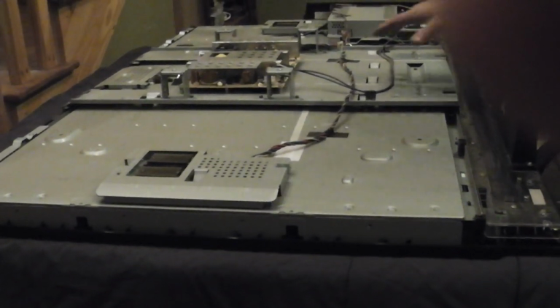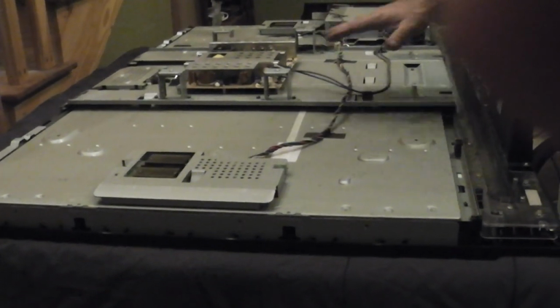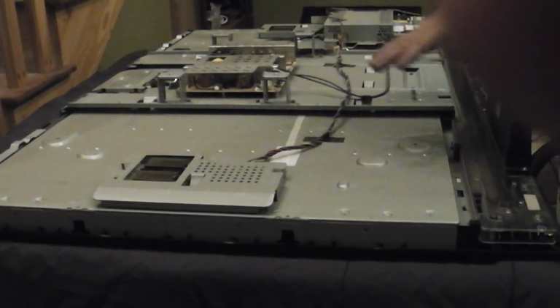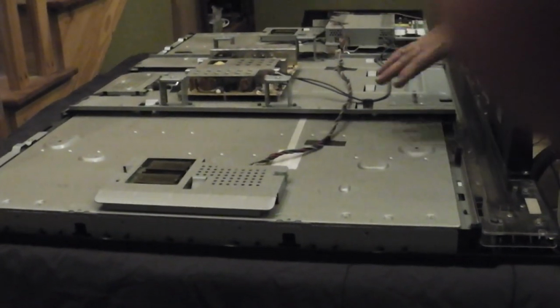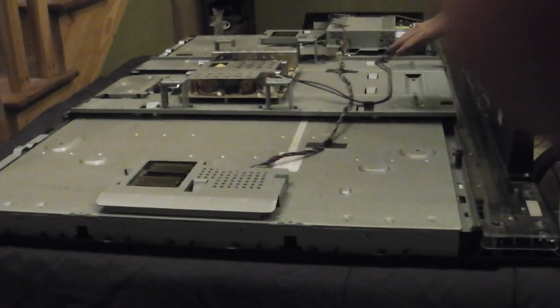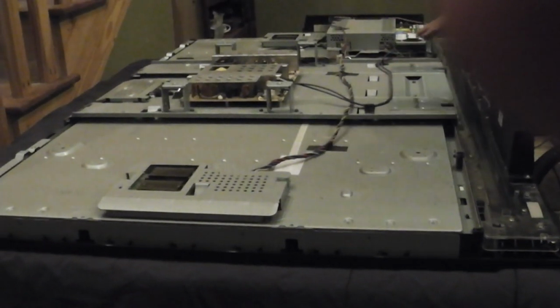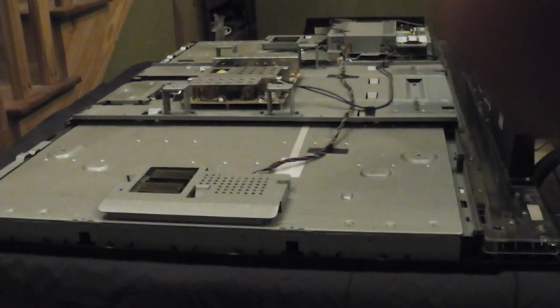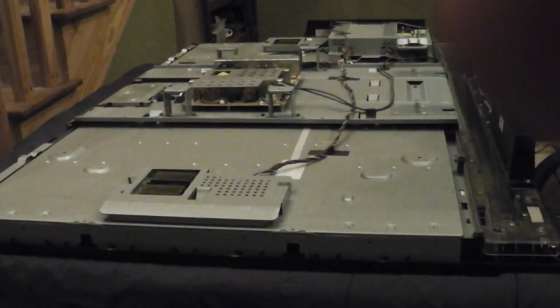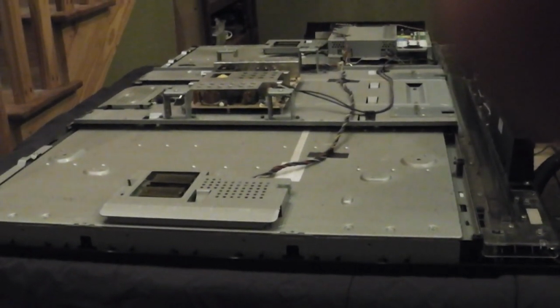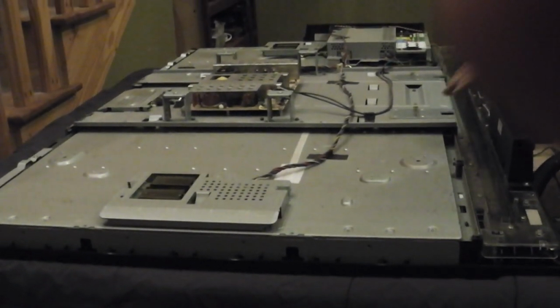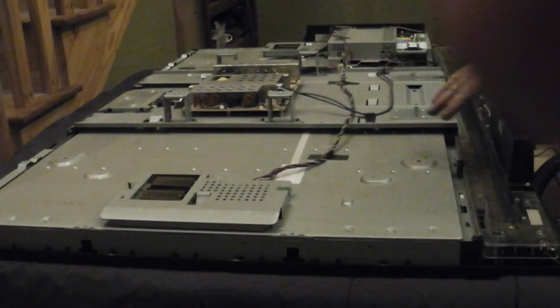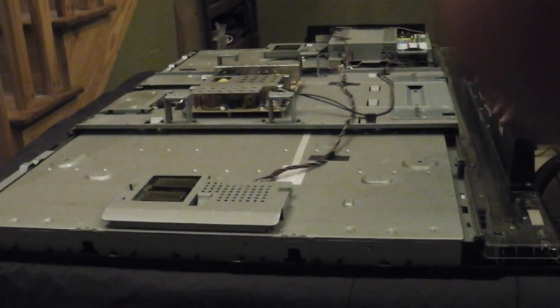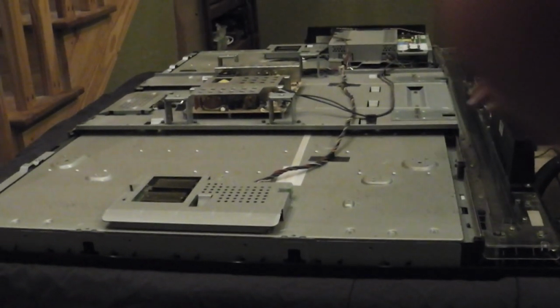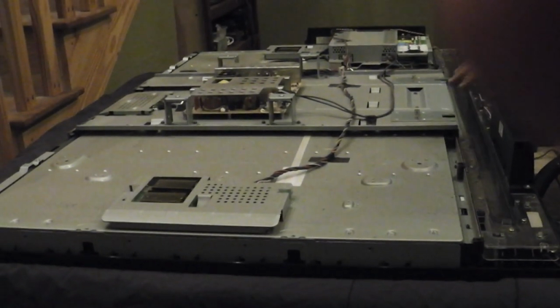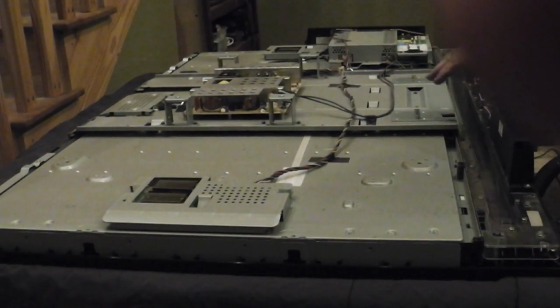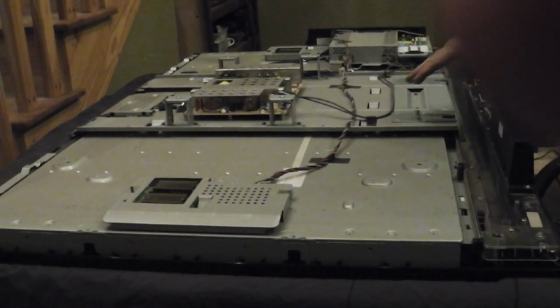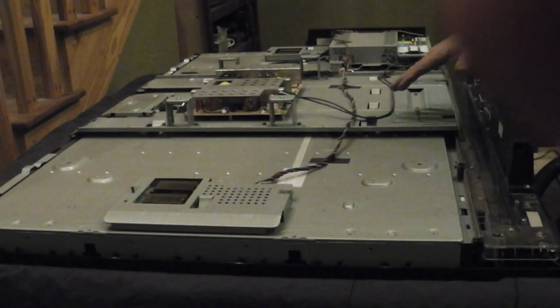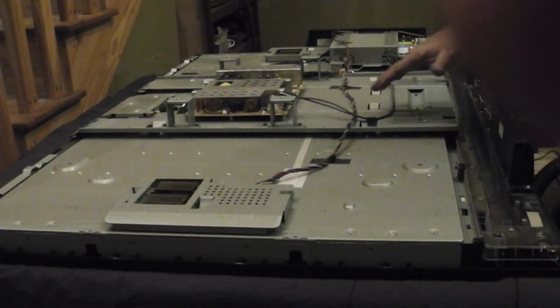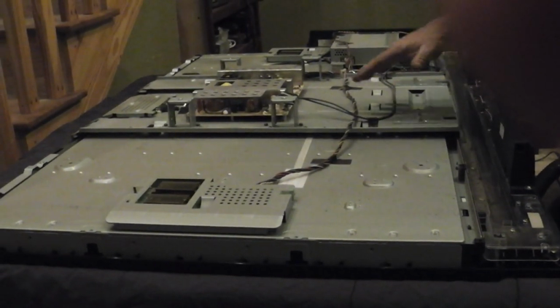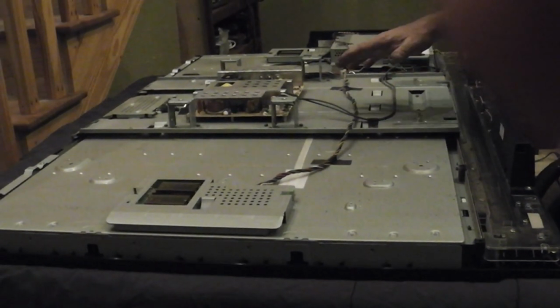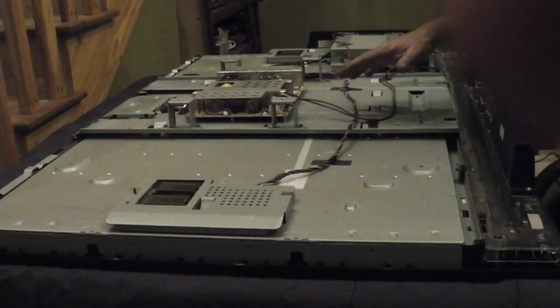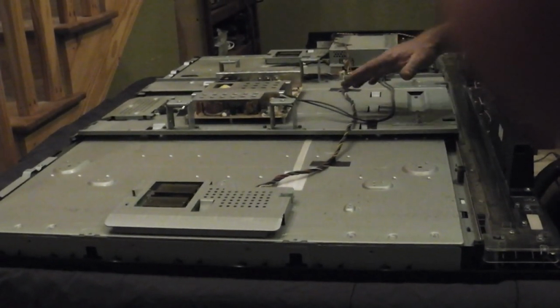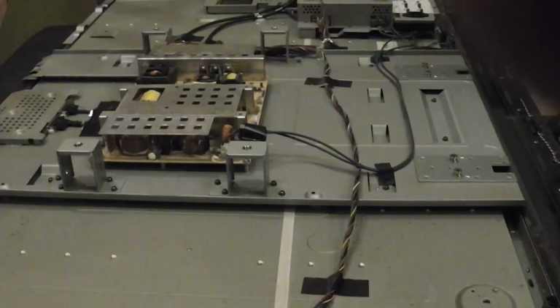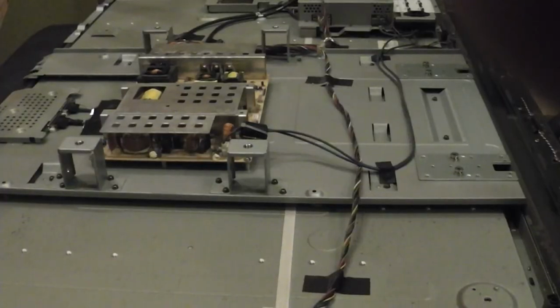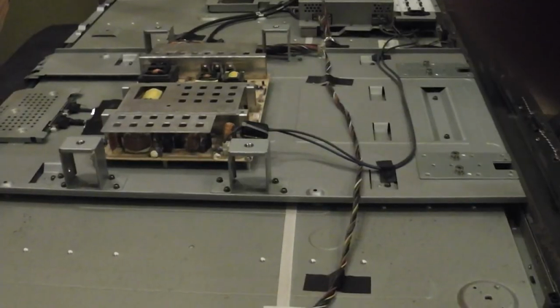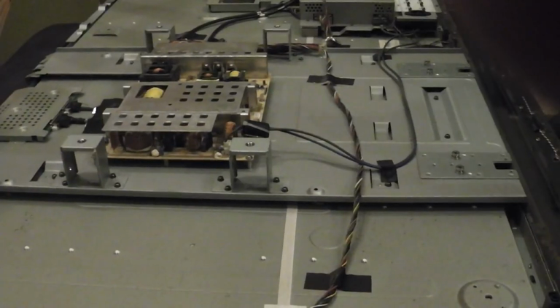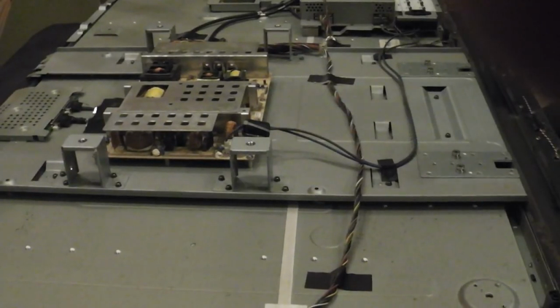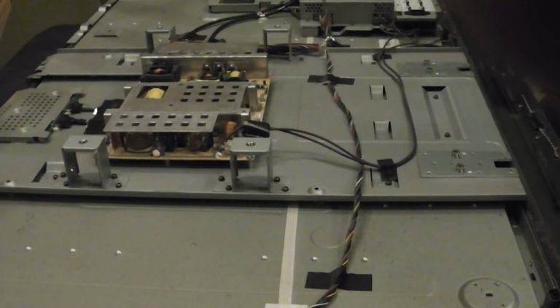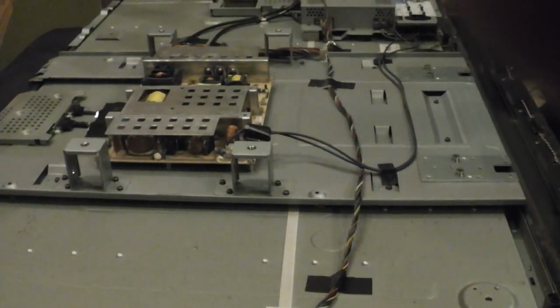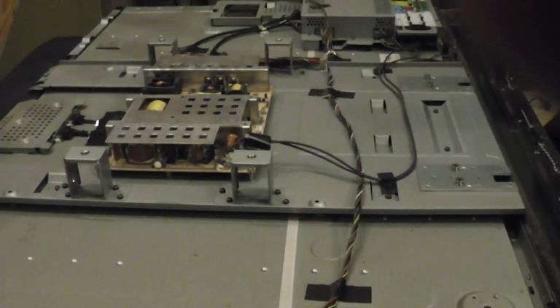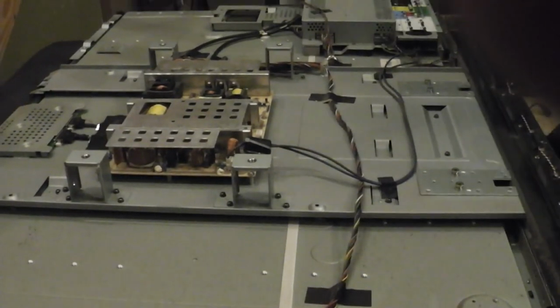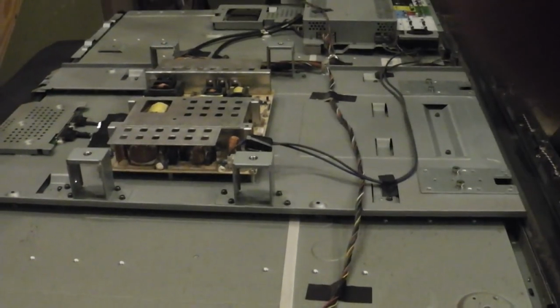I got the back off, as you can see. There's some dust here, I need to clean that up. Let me get this cleaned up here.